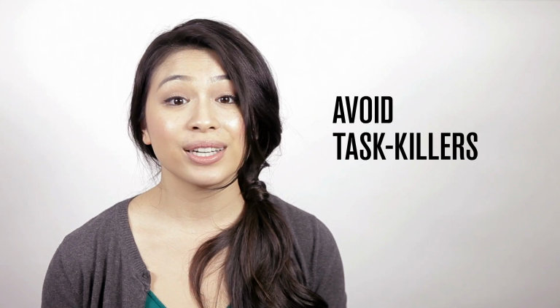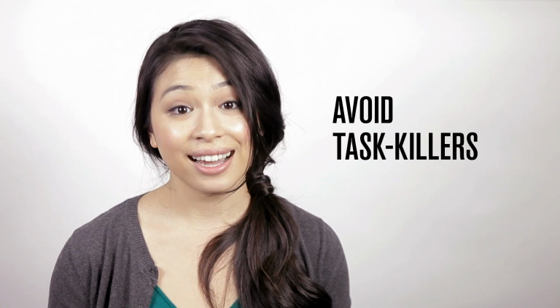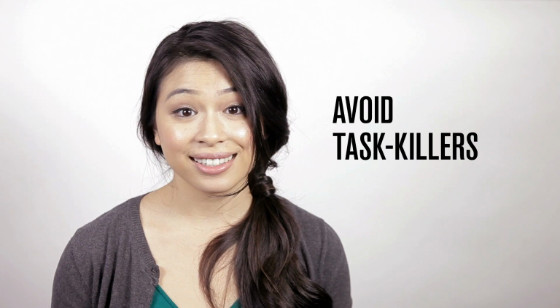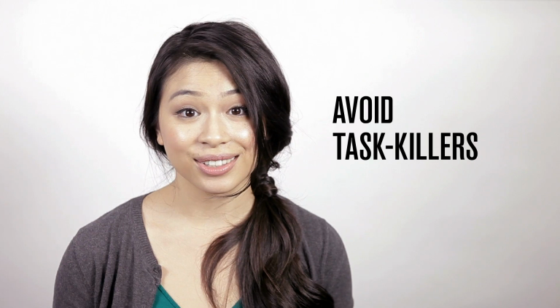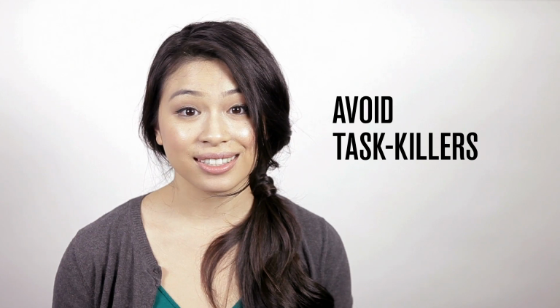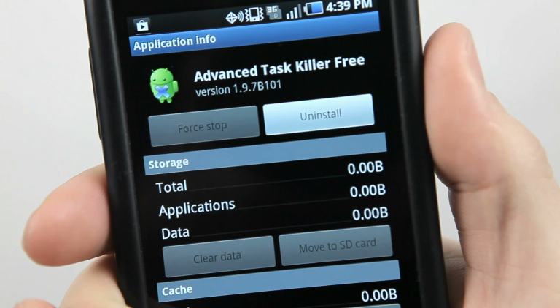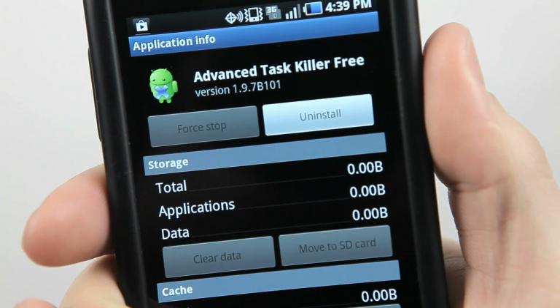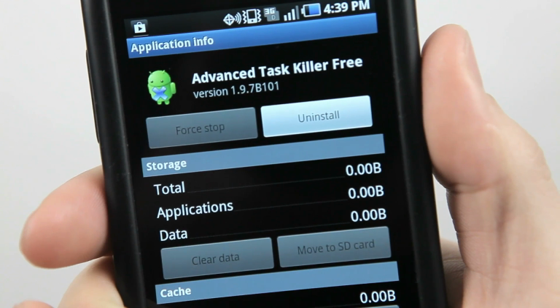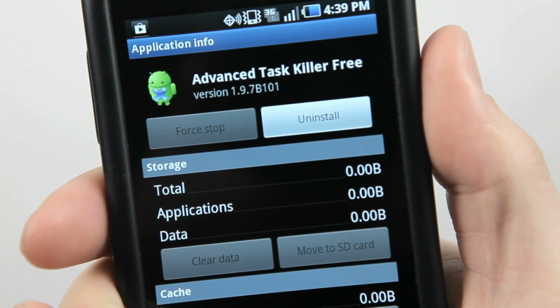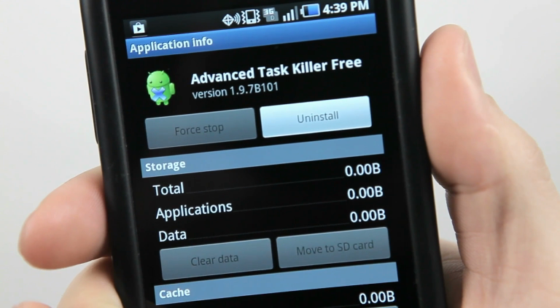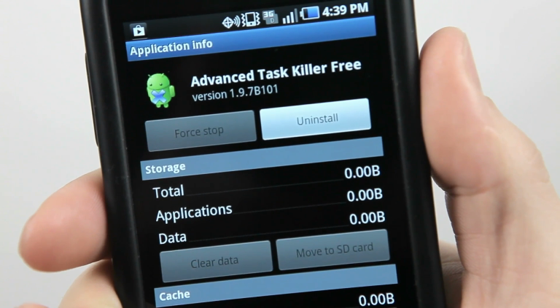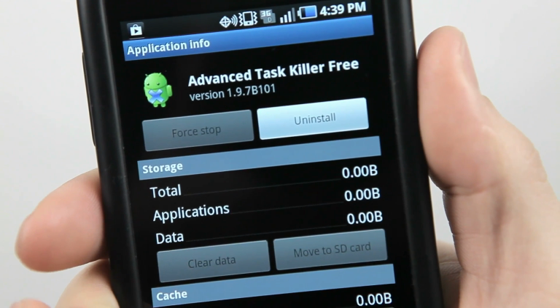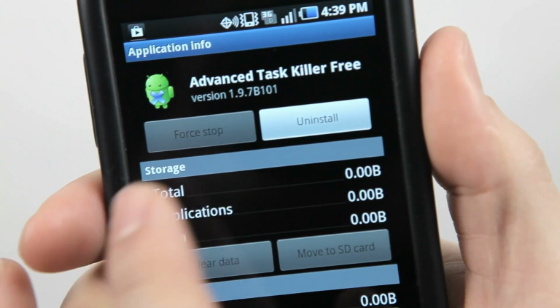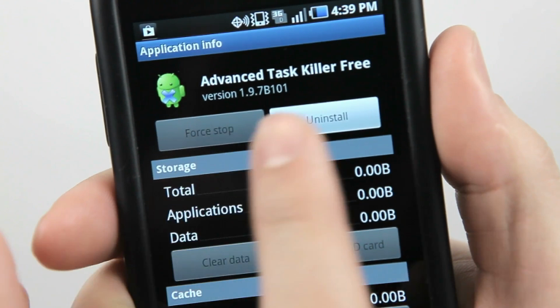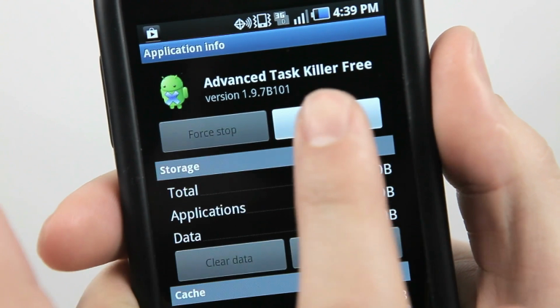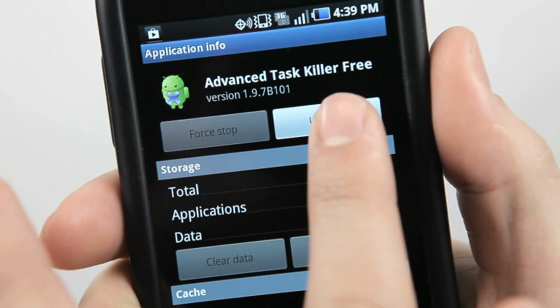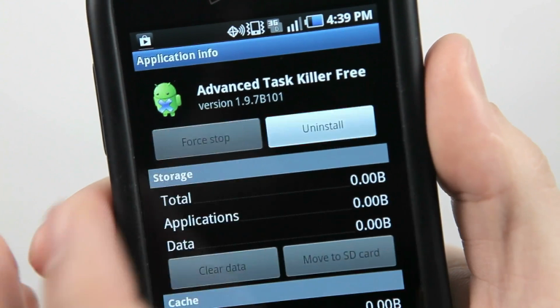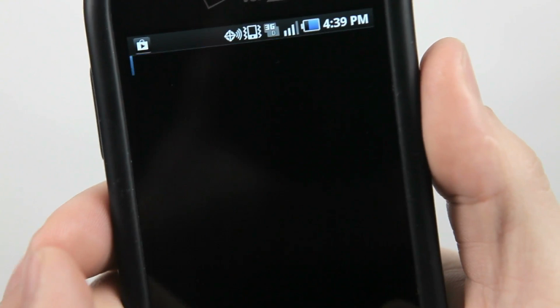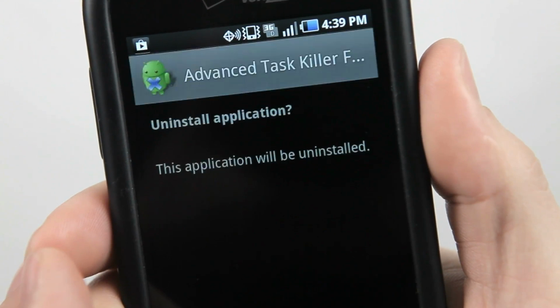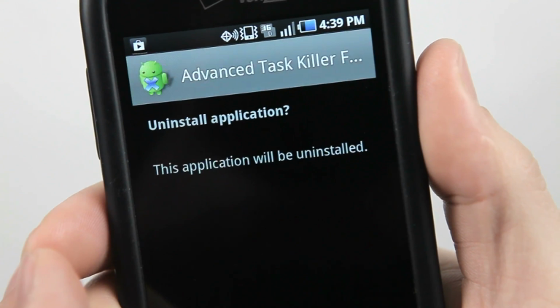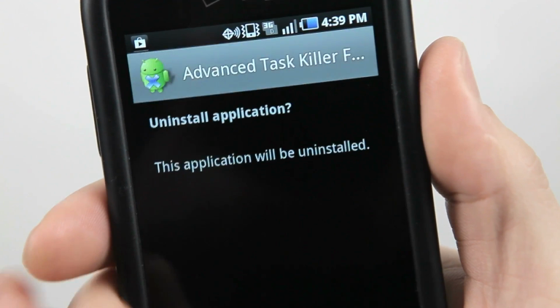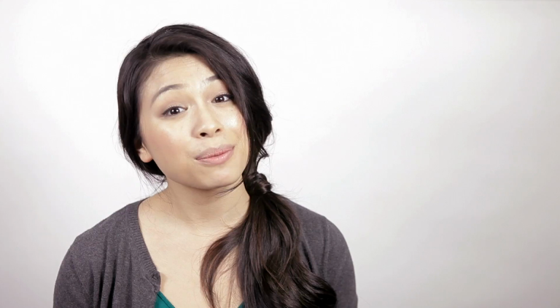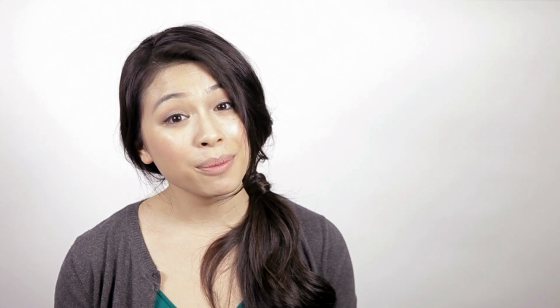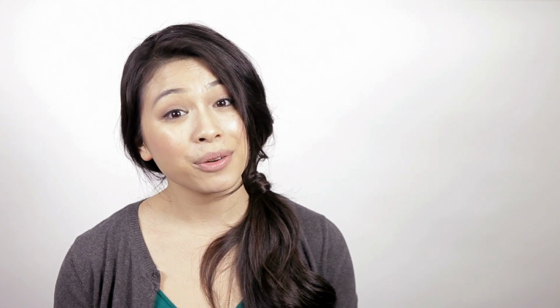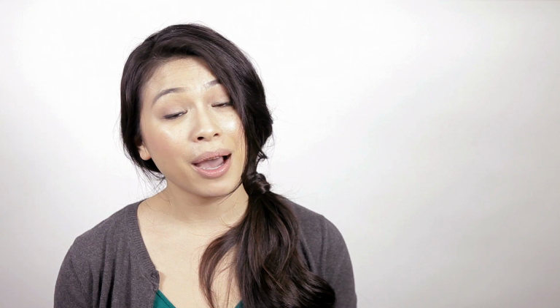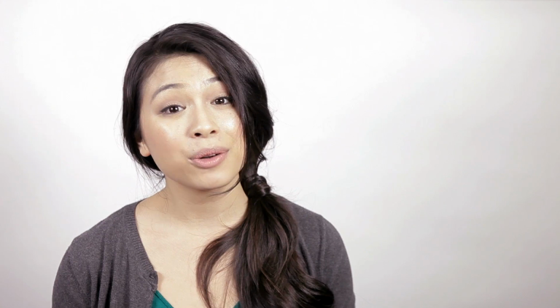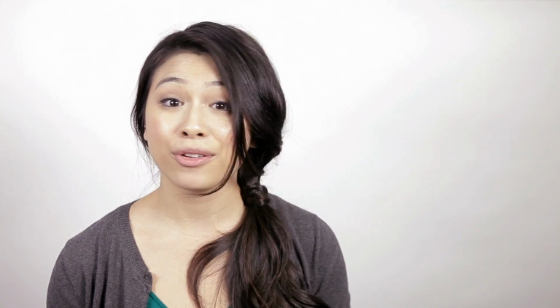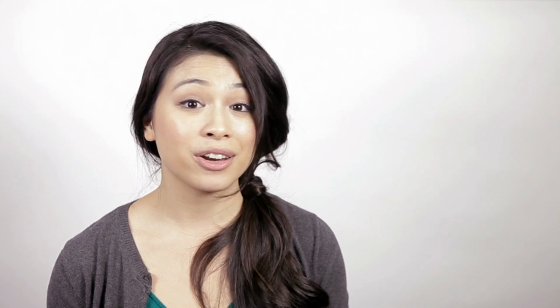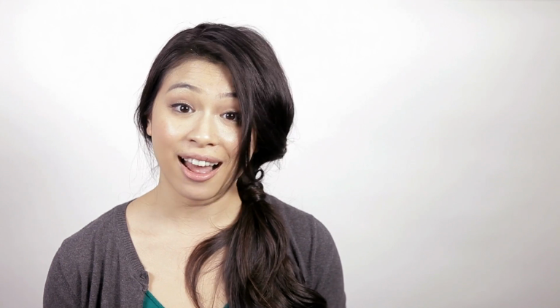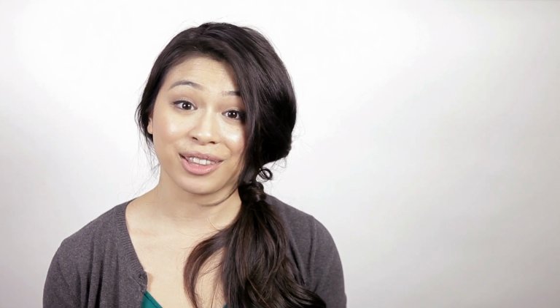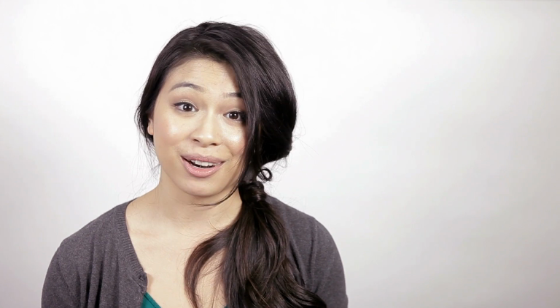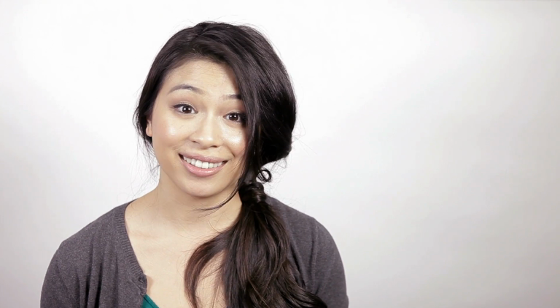Avoid task killers. Task killers may sound helpful, but they may end up using more battery power rather than not having them at all.